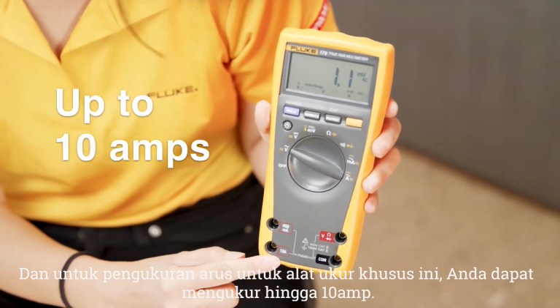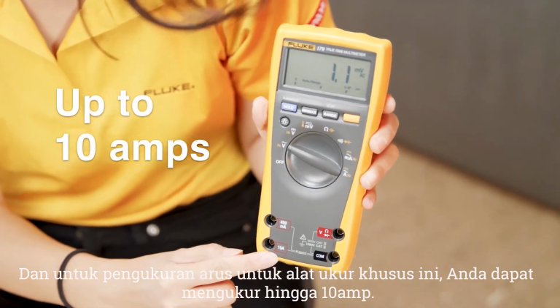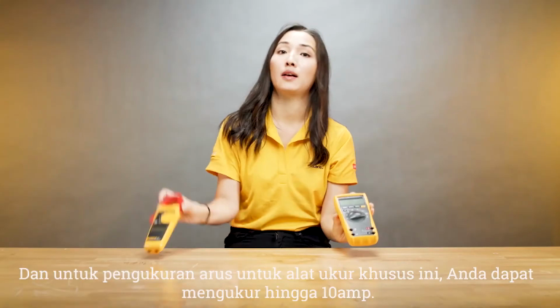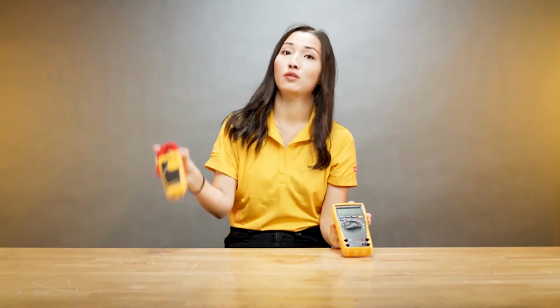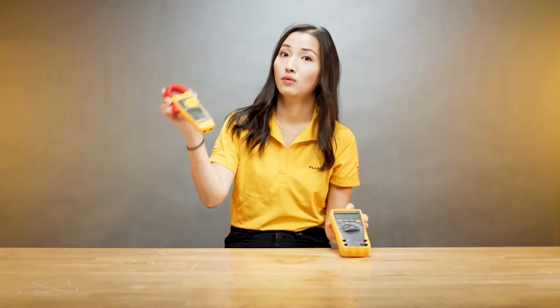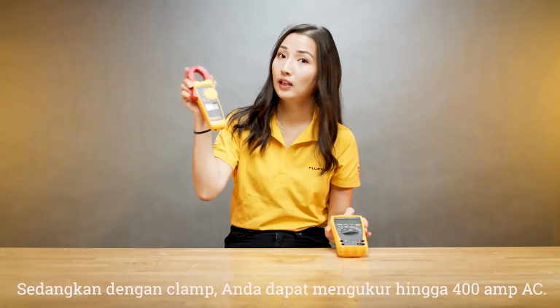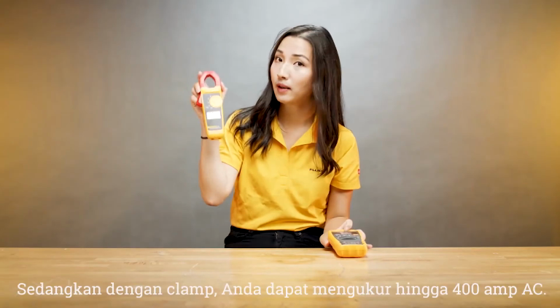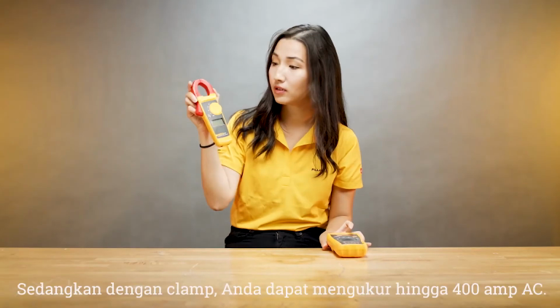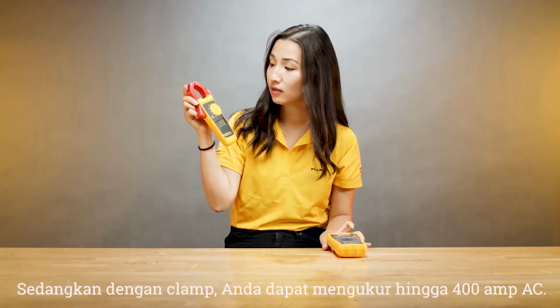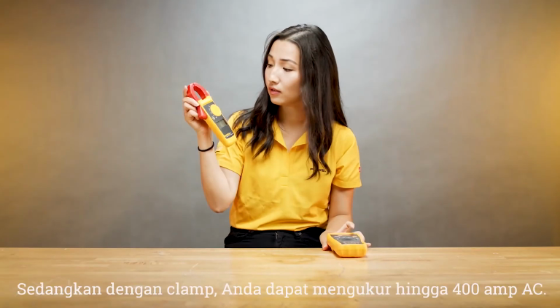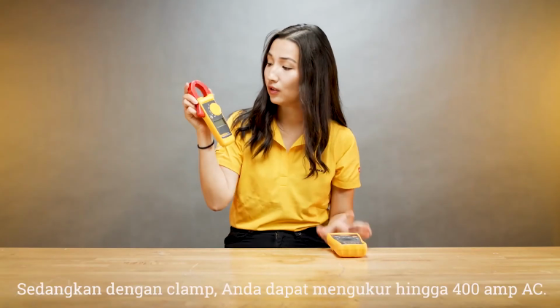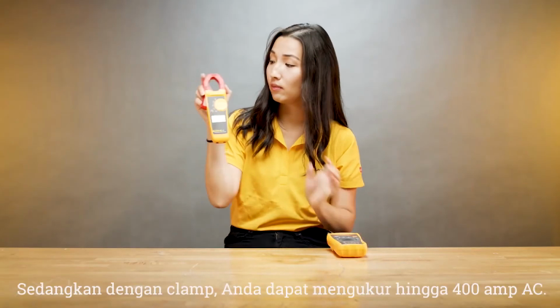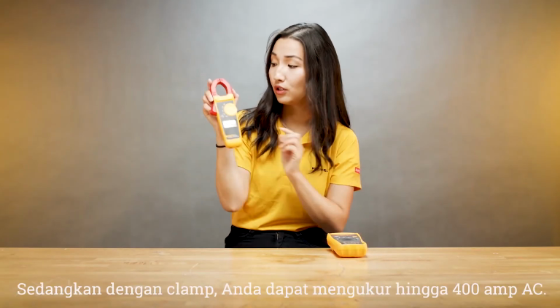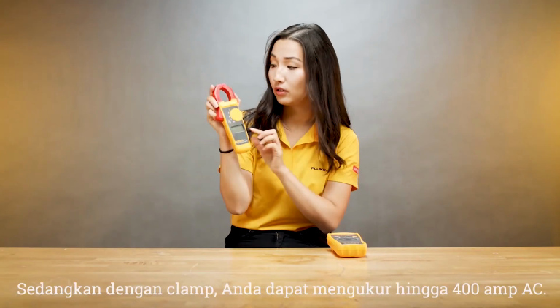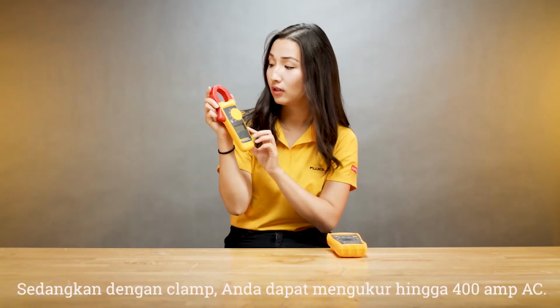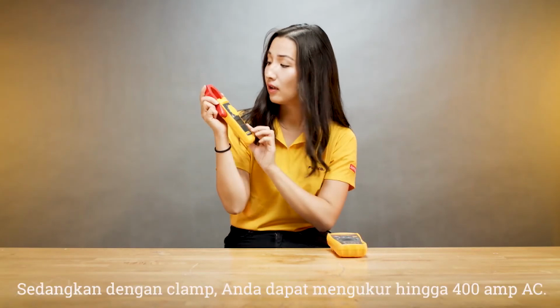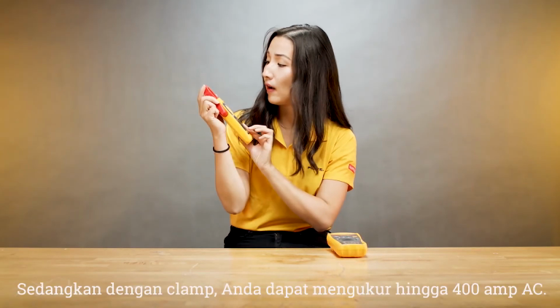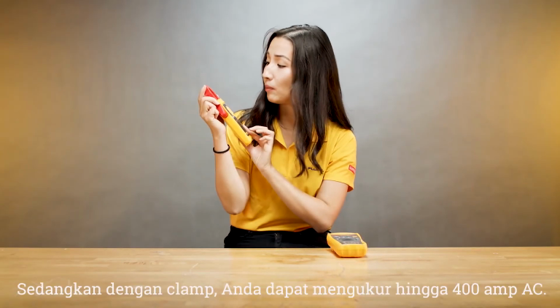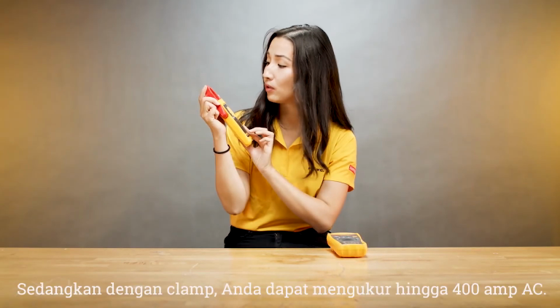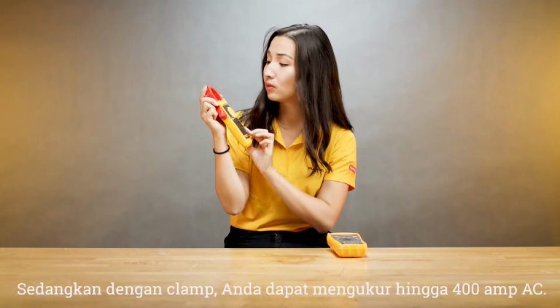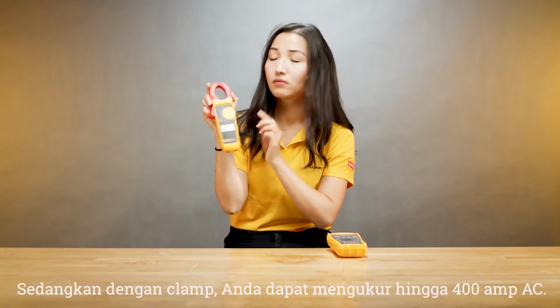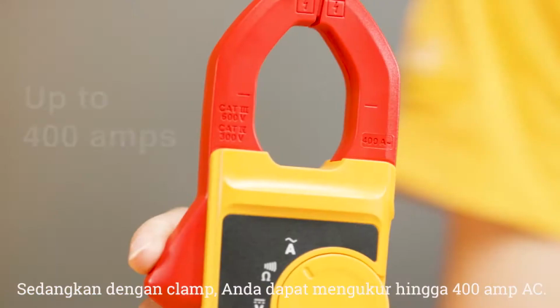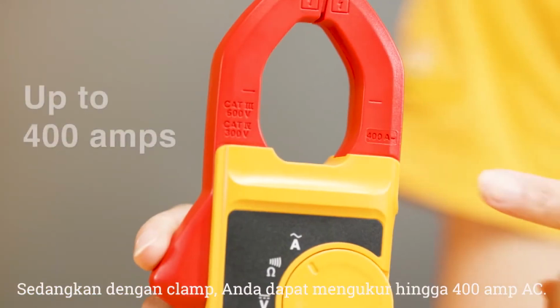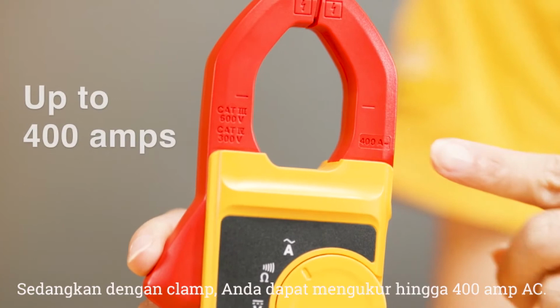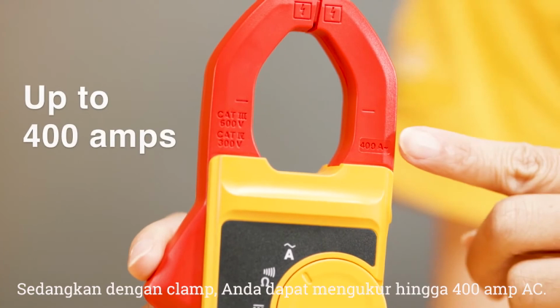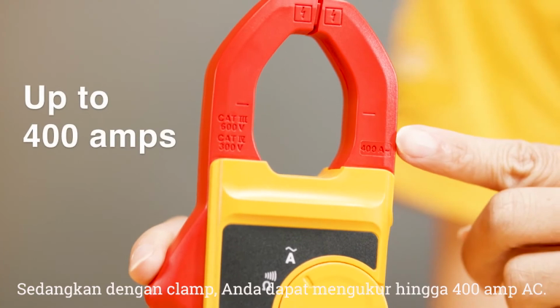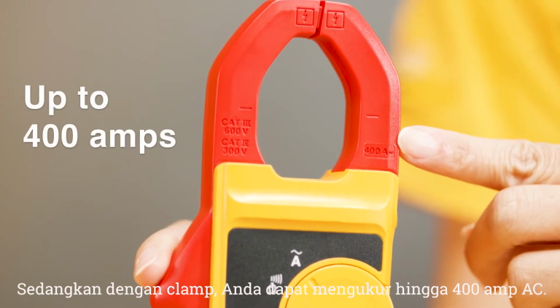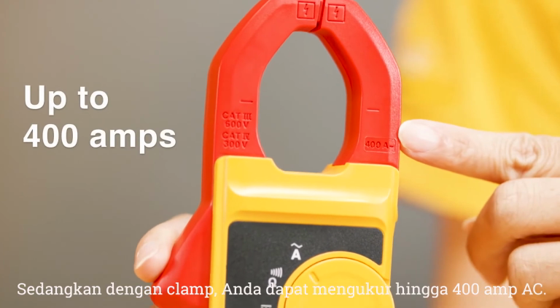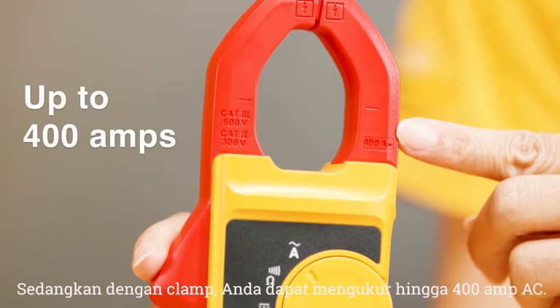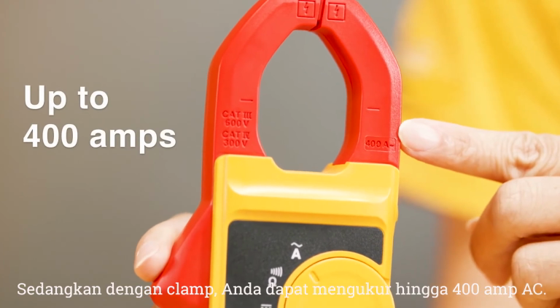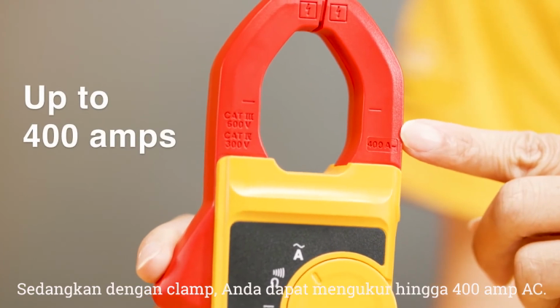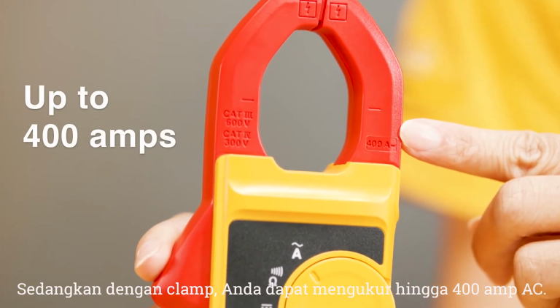When it comes to clamps, you can measure up to 400 amps AC.